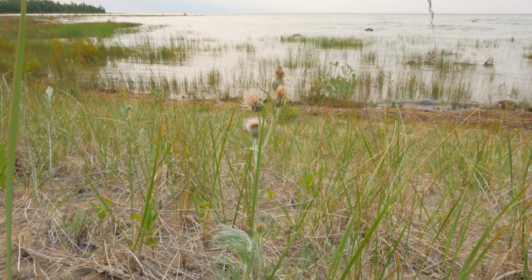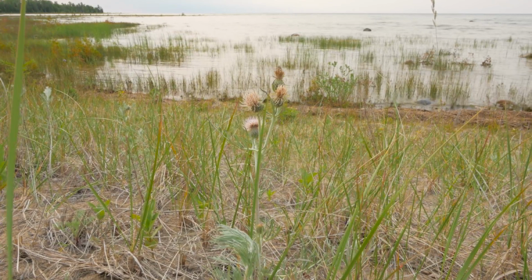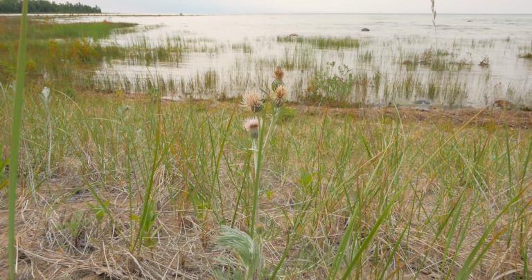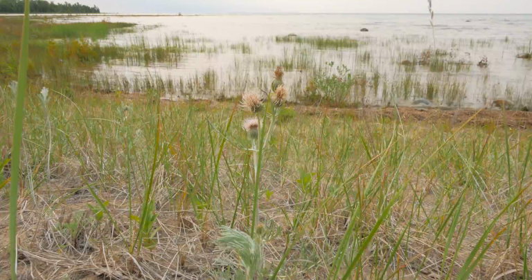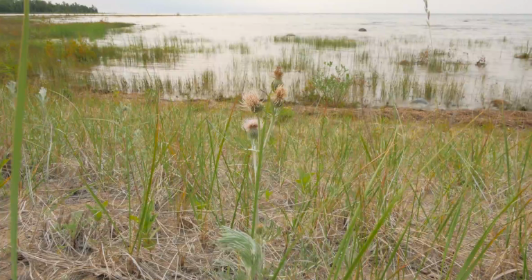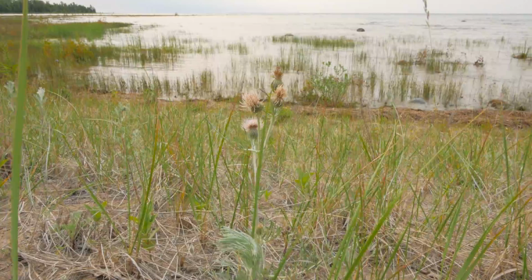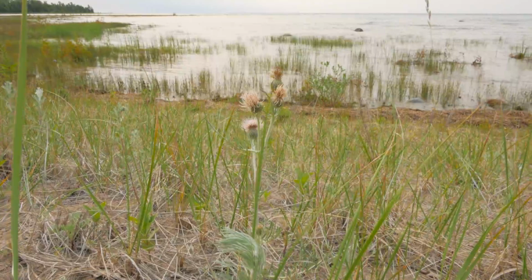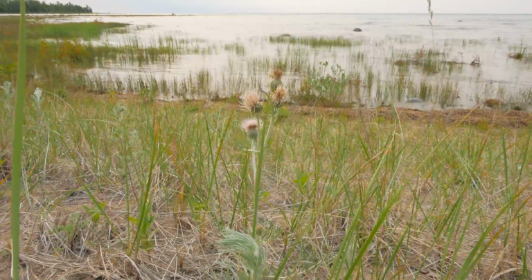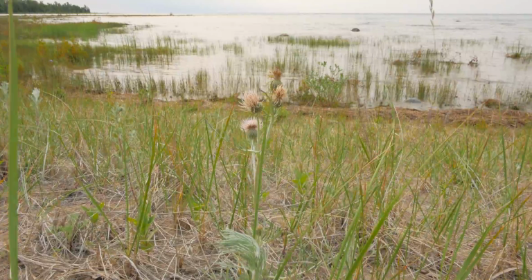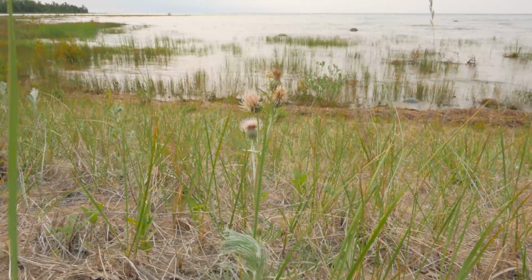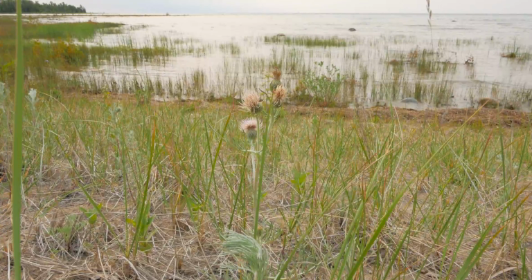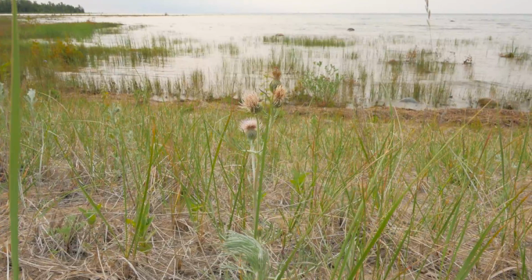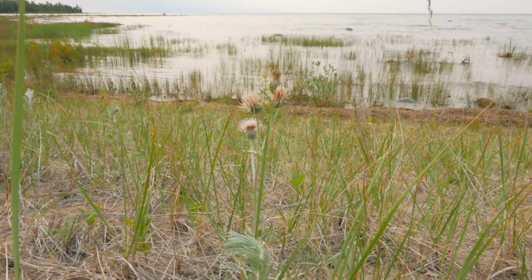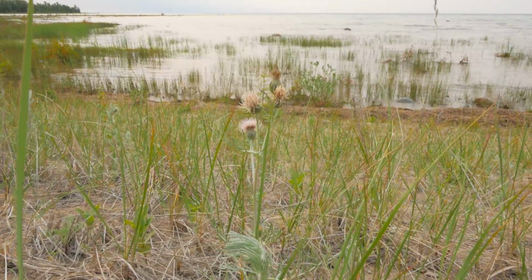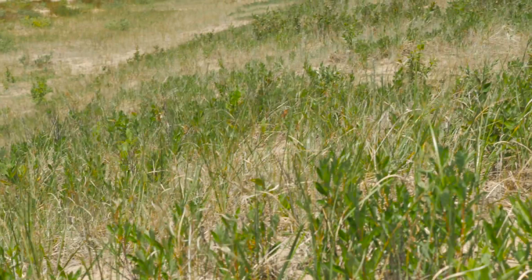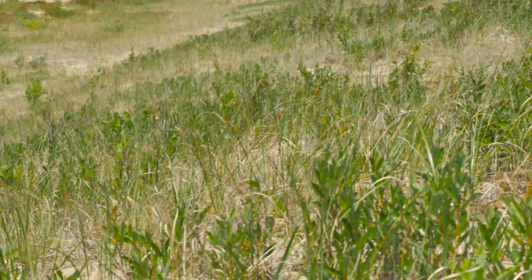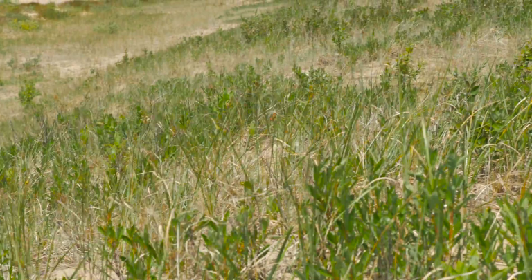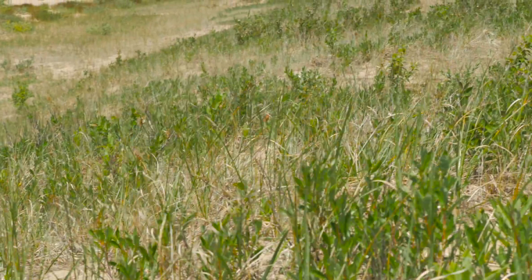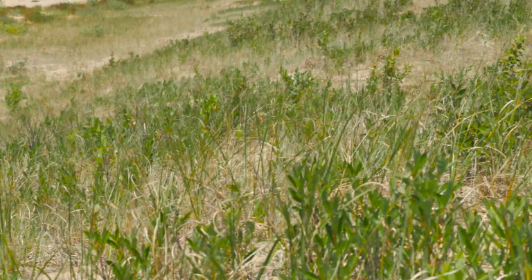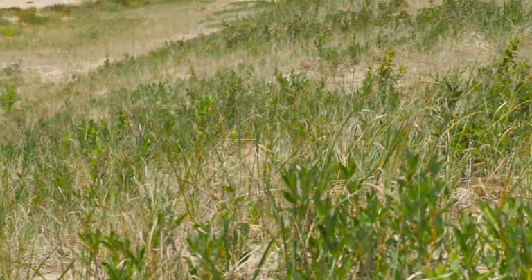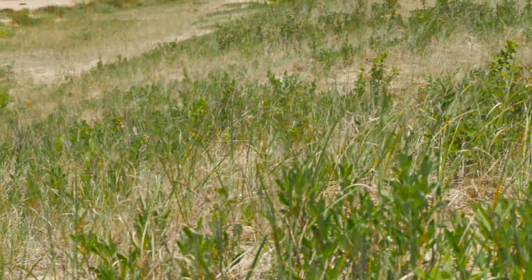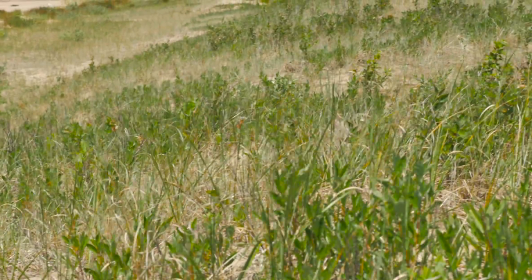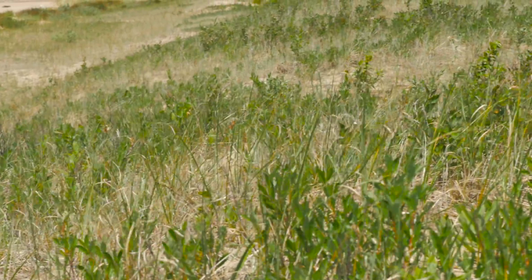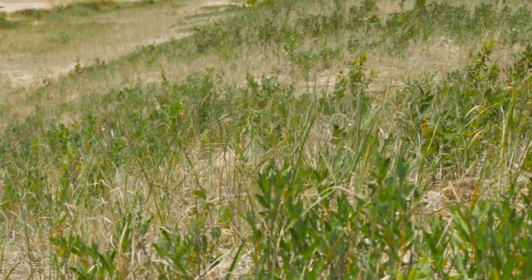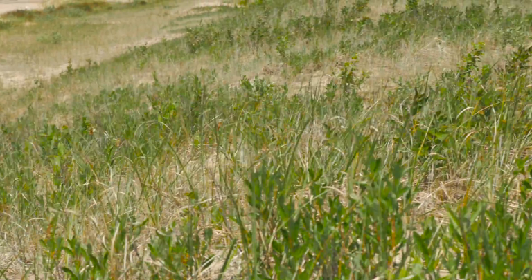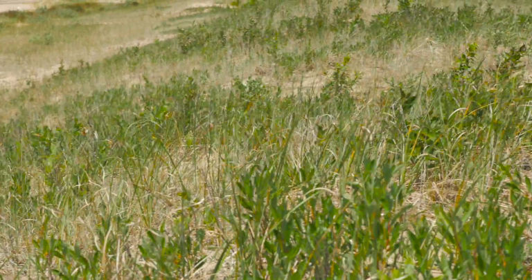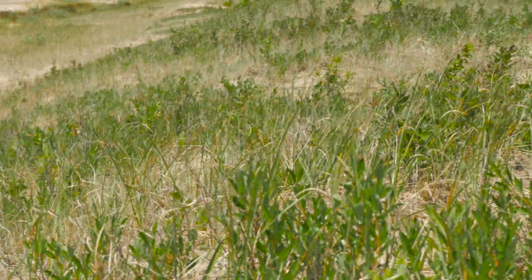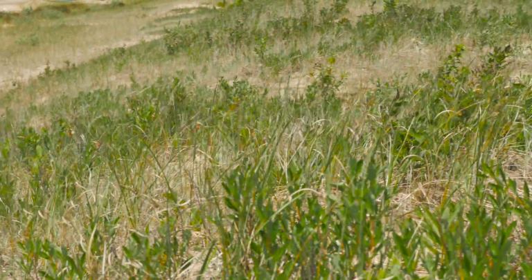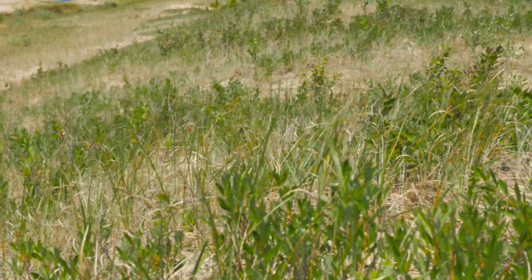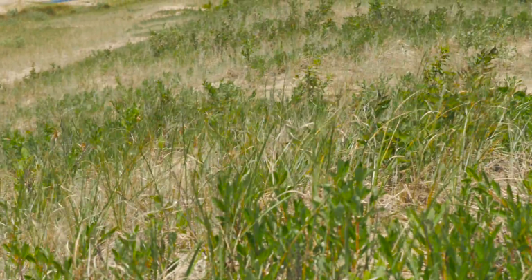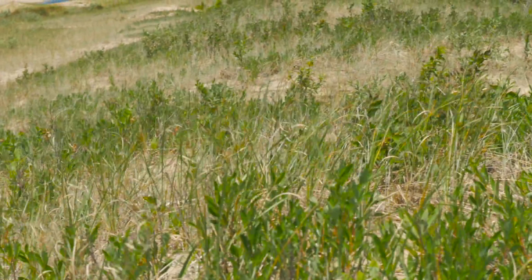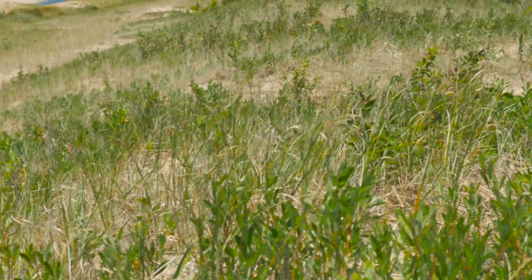Interestingly, in Canada, the bulk of Pitcher's thistle is found on Manitoulin Island.